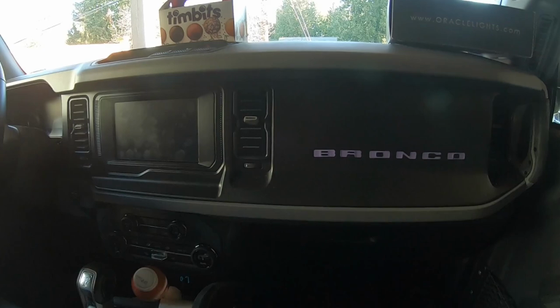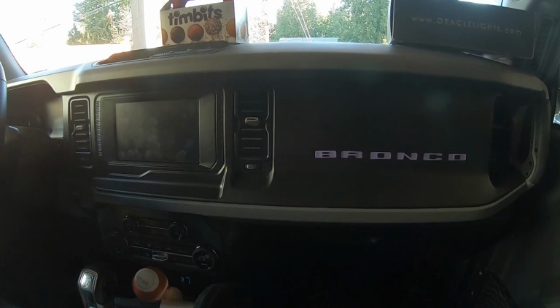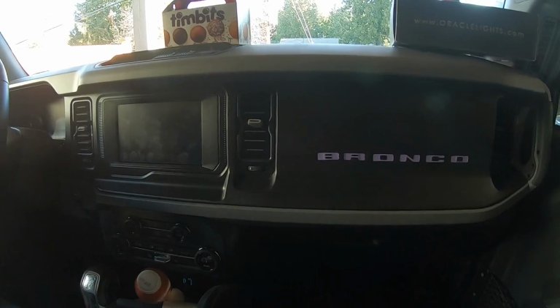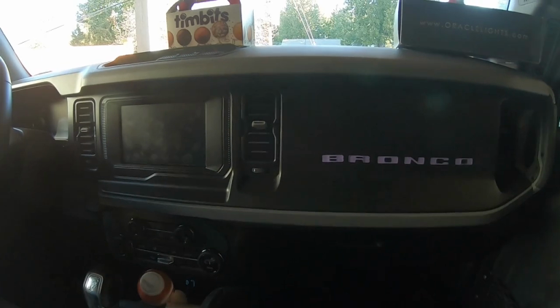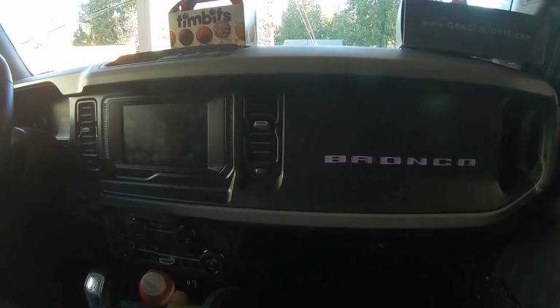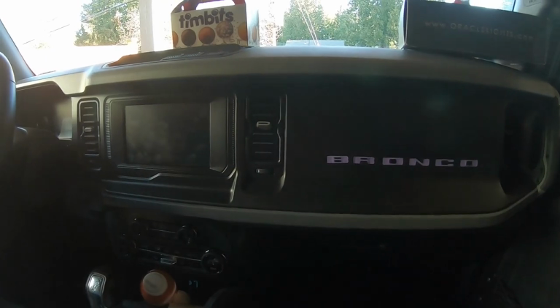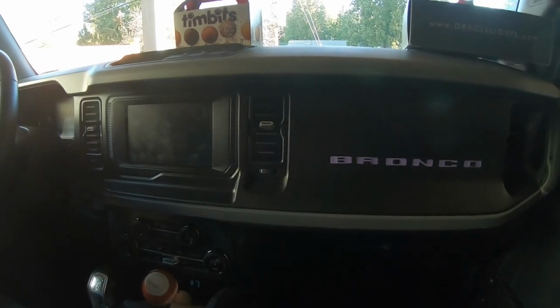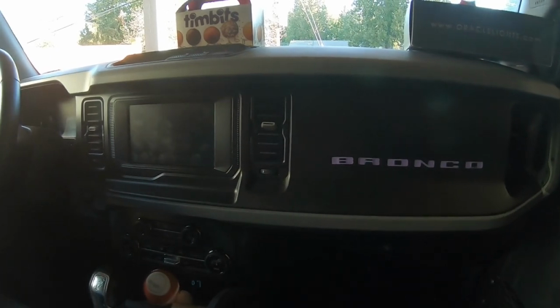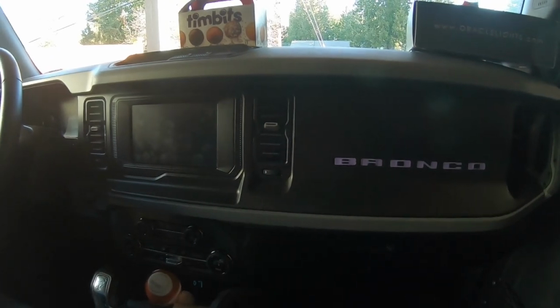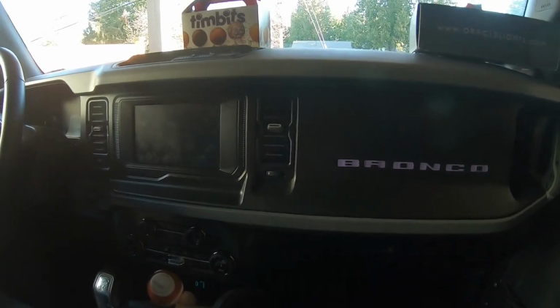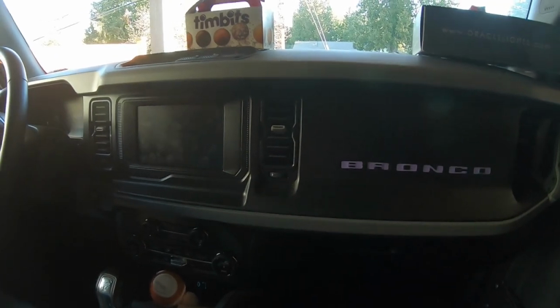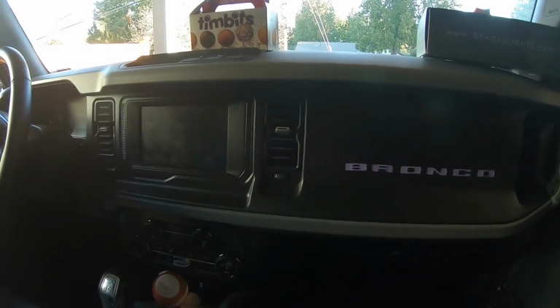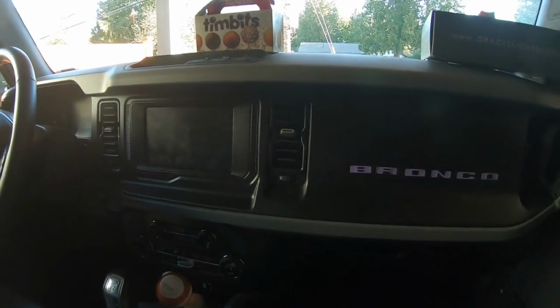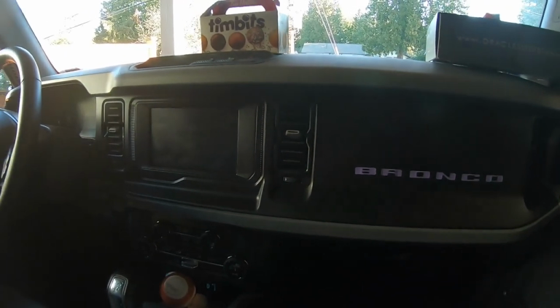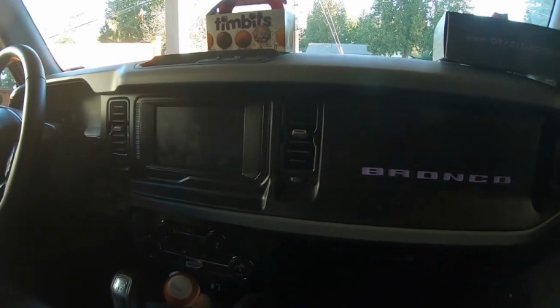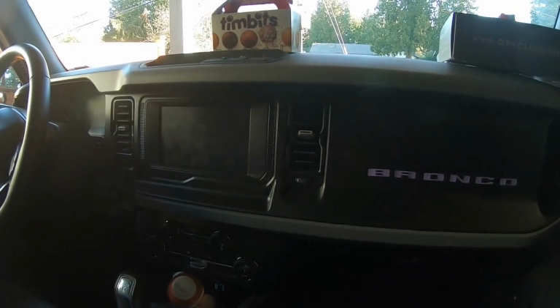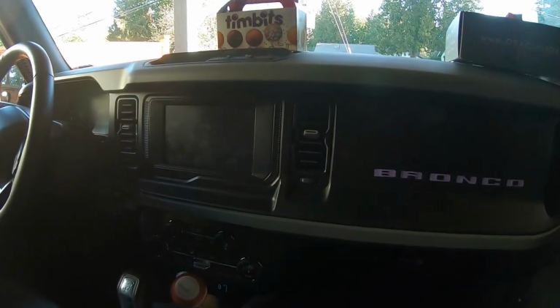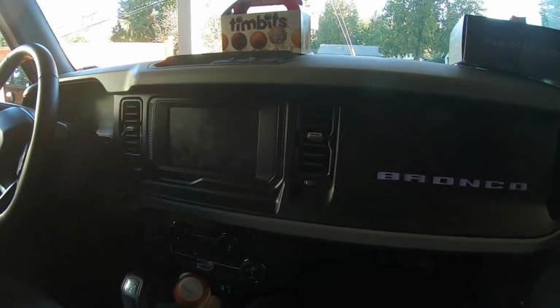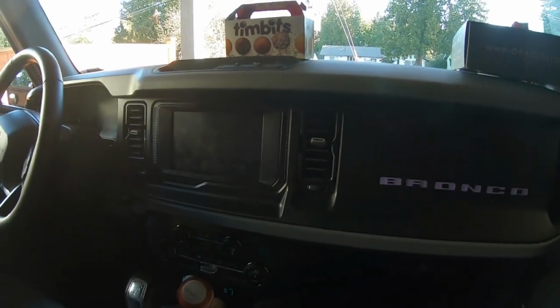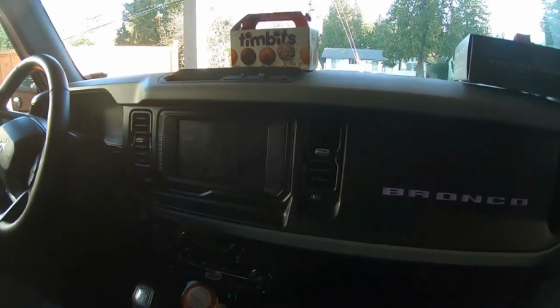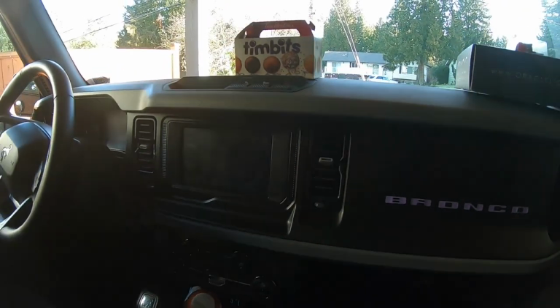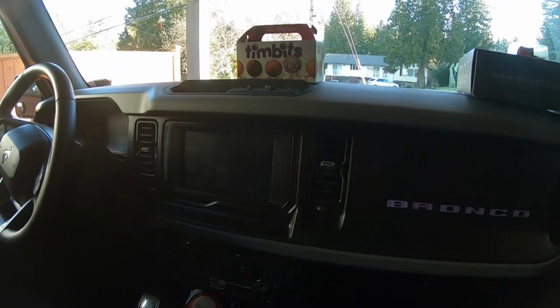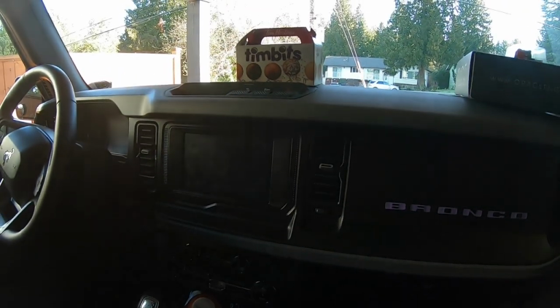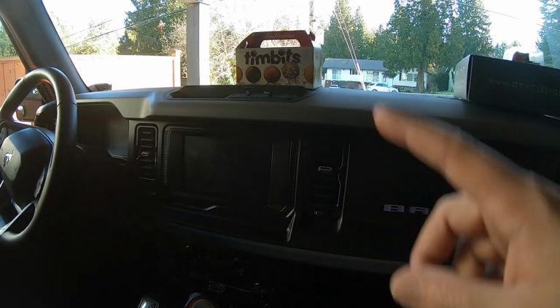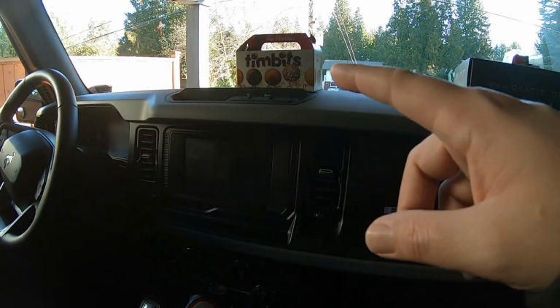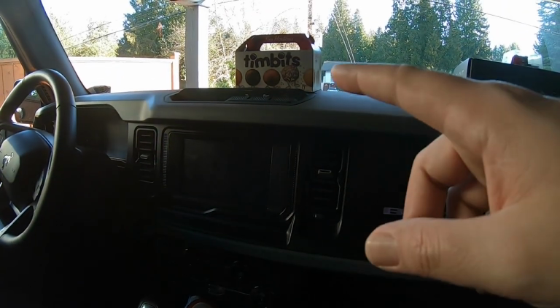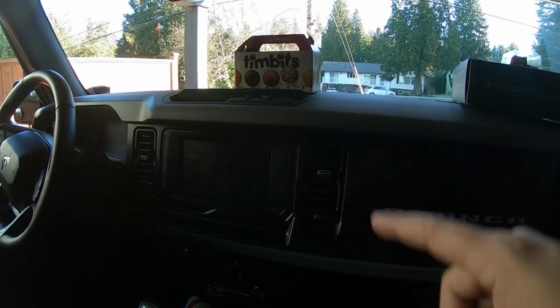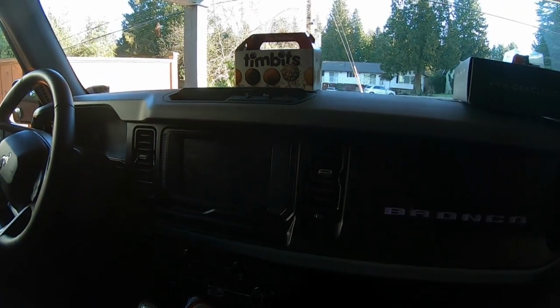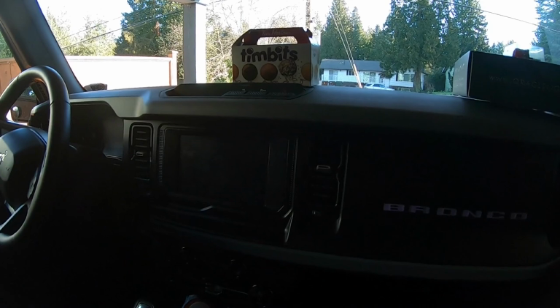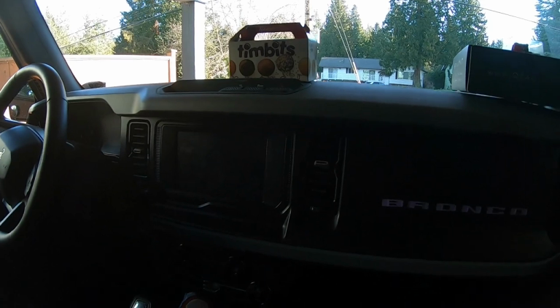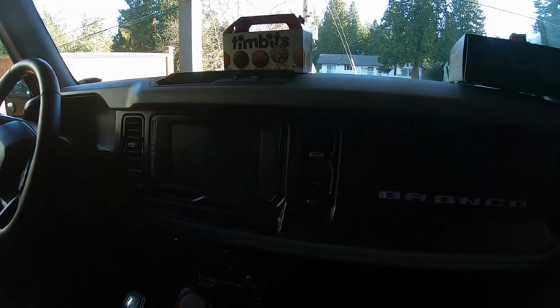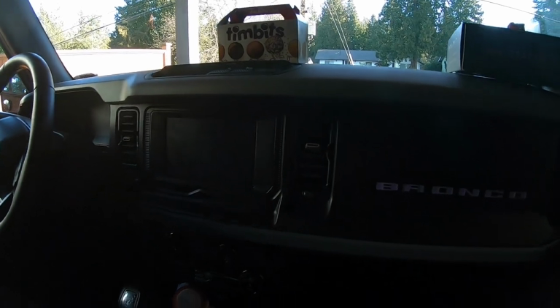Hey everybody, welcome back. Thanks for tuning in again. We're inside the Bronco today, you can see we got our Timmies. We're ready to go.